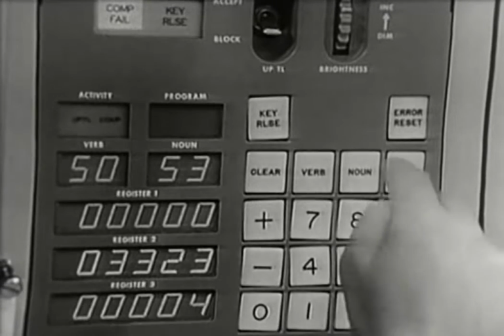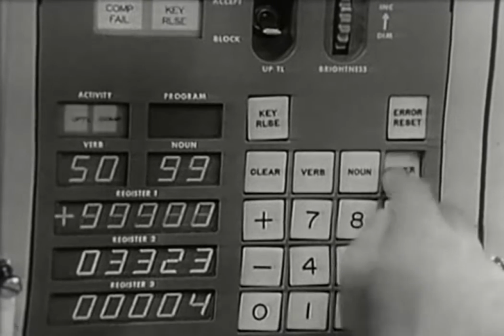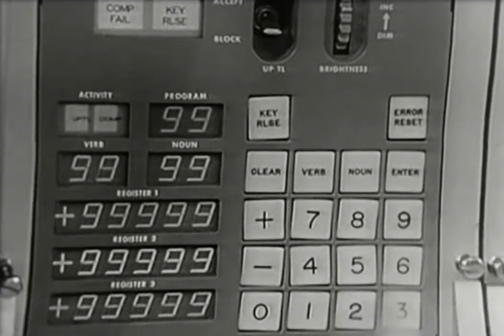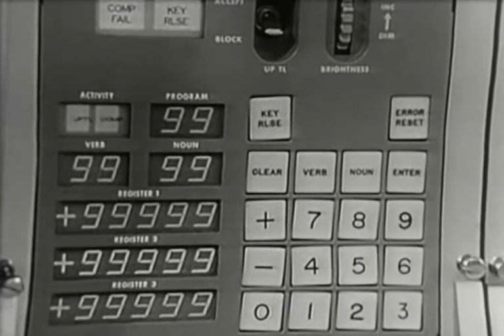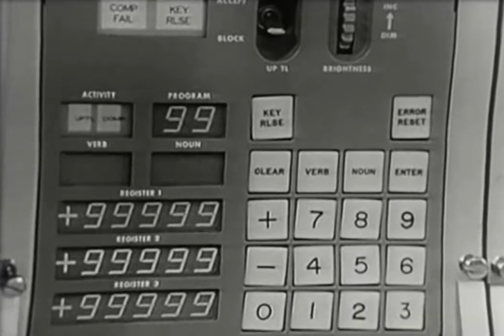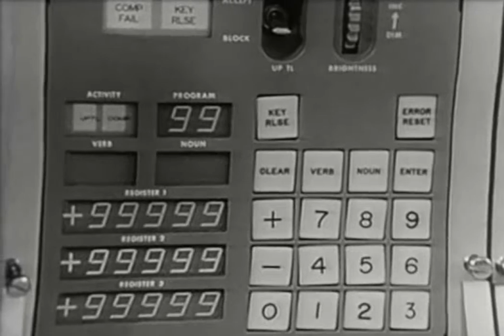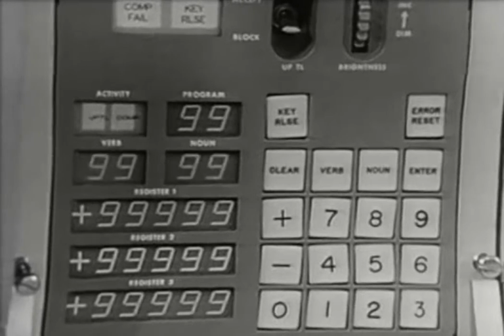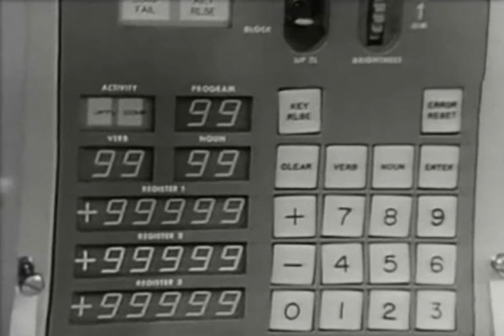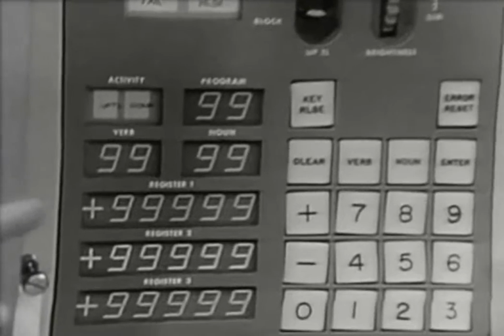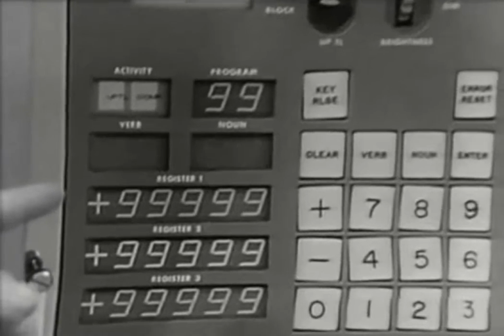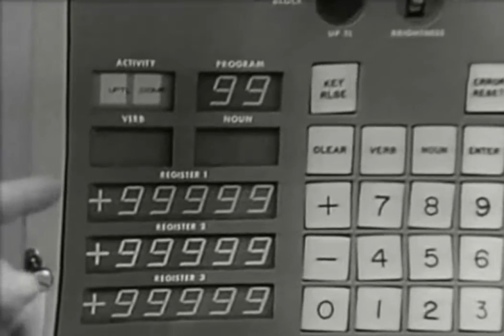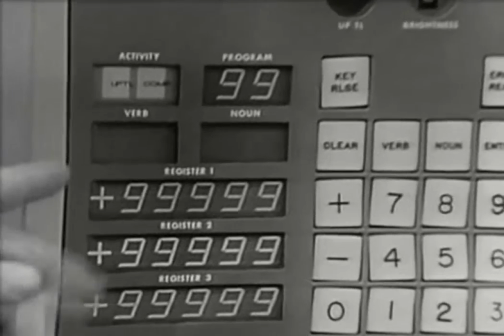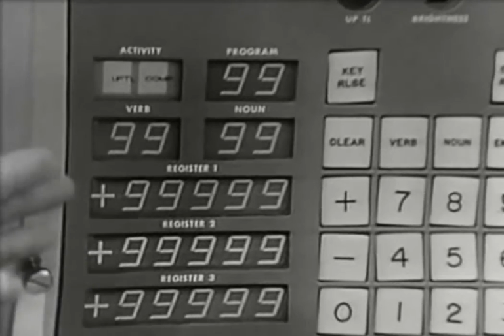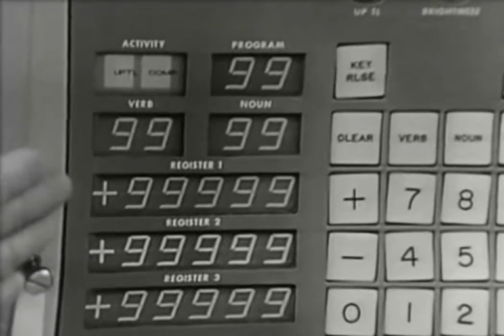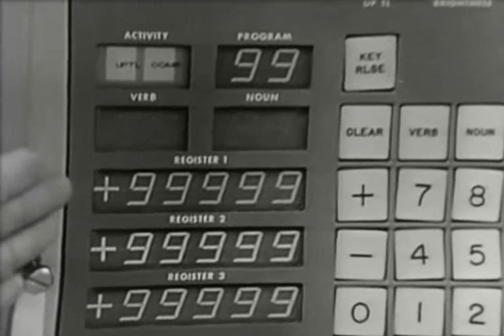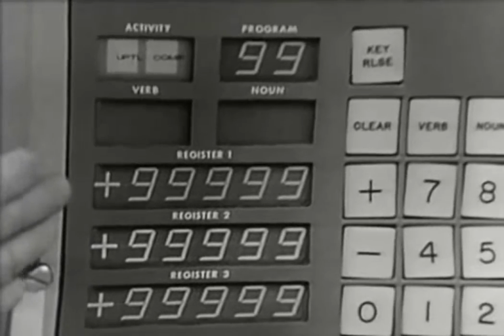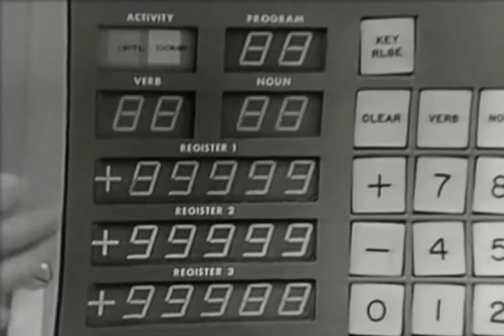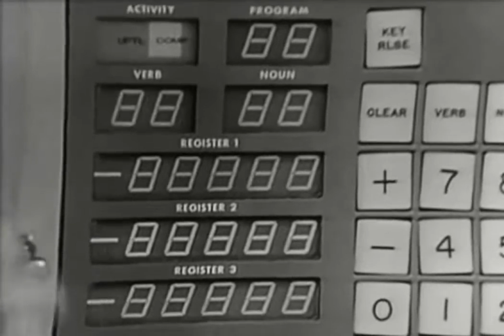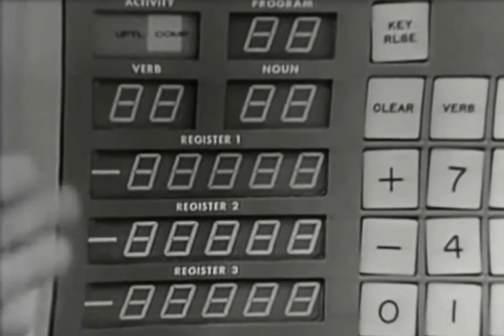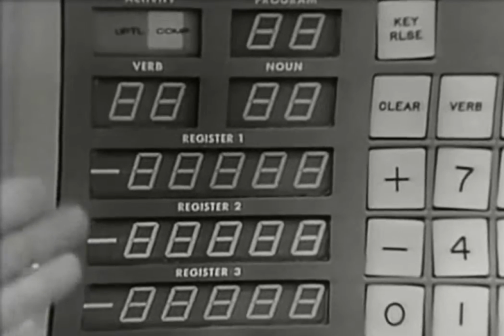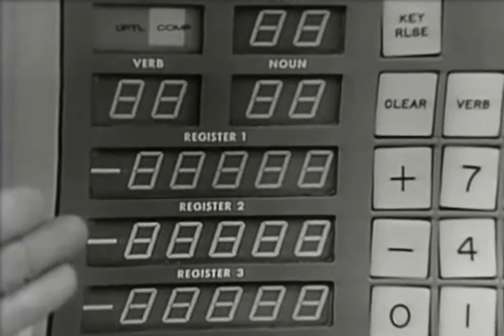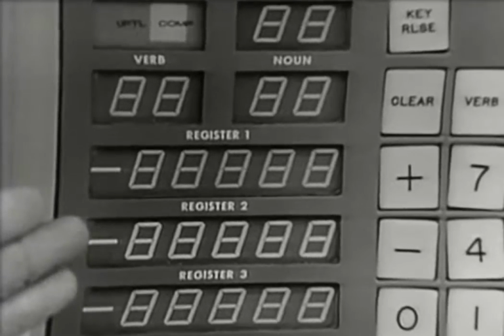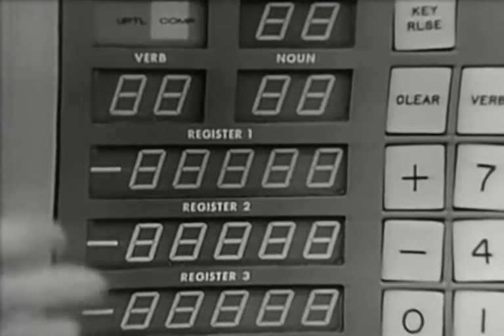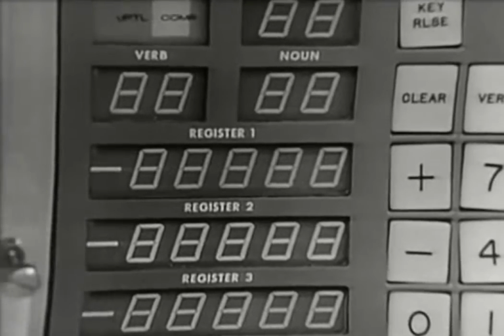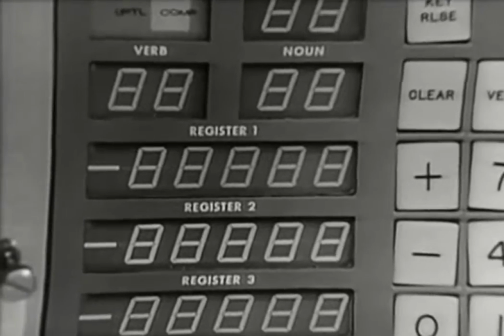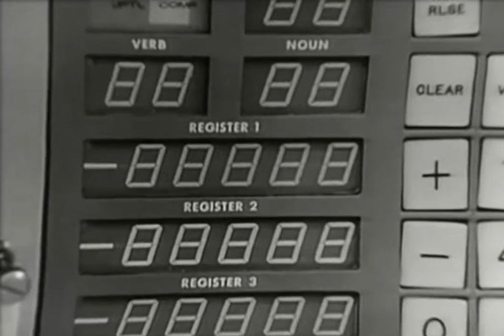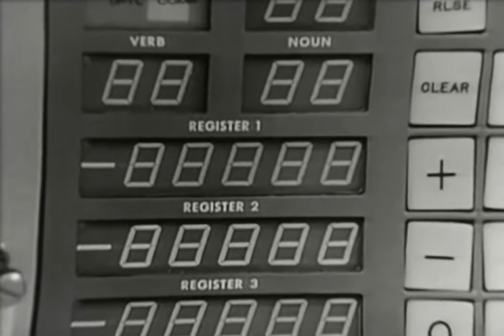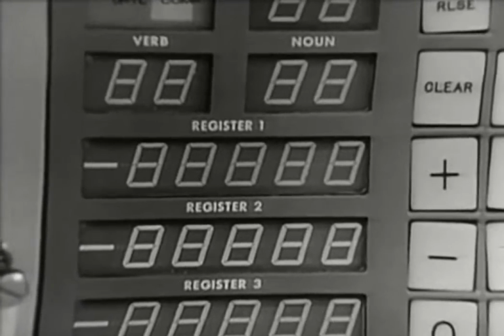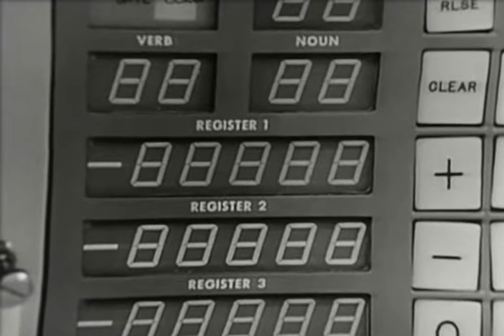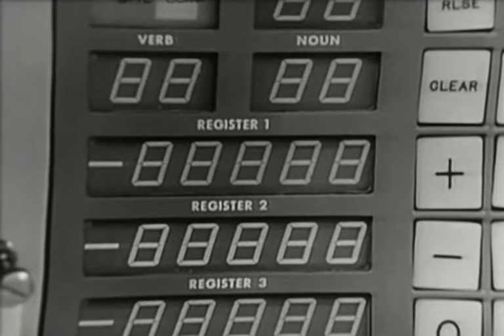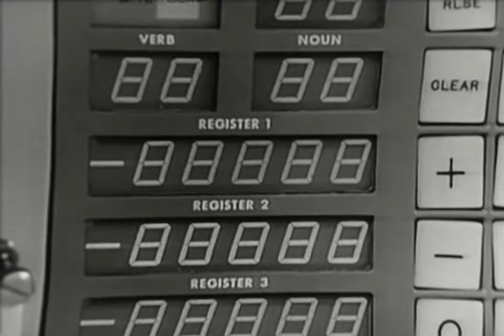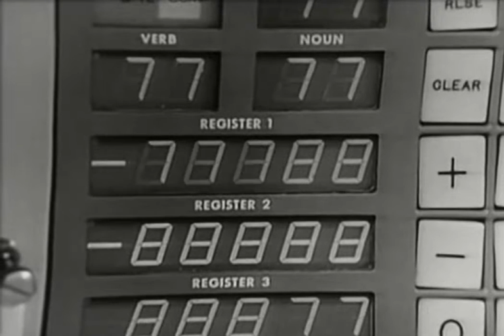As I enter that, we see that the displays go from all 9 to all 8 and so forth down the line.